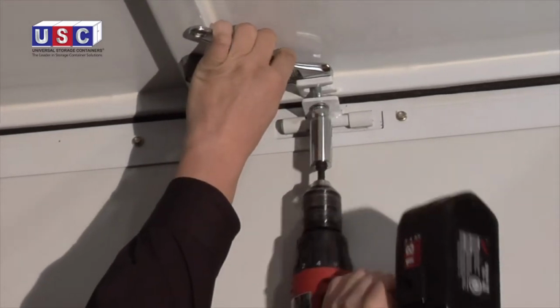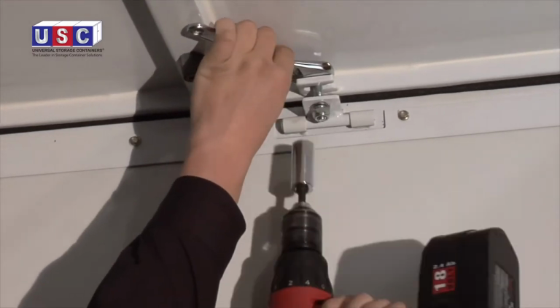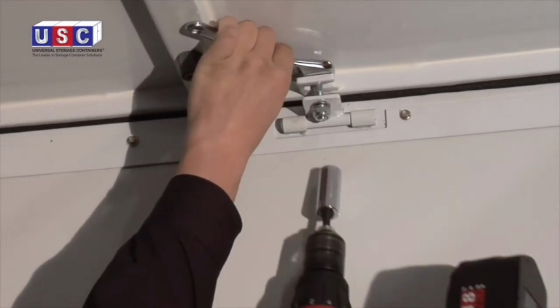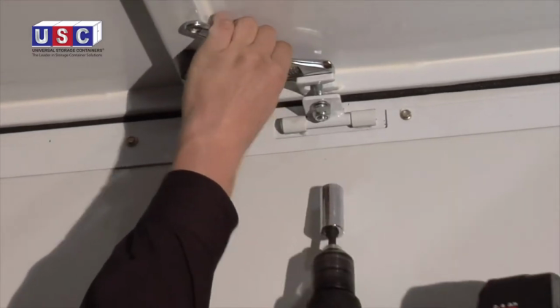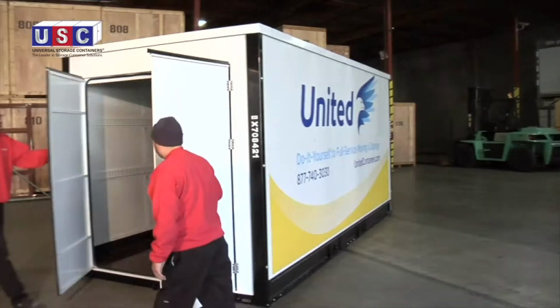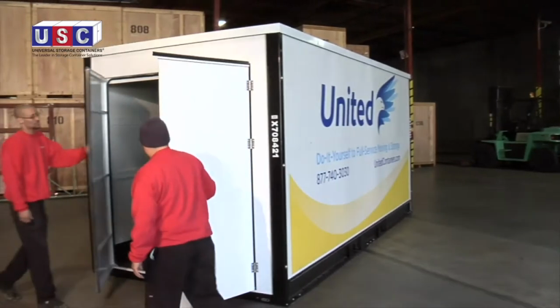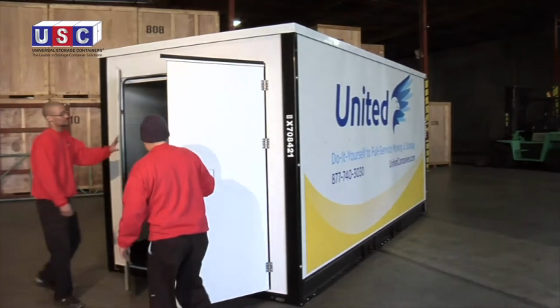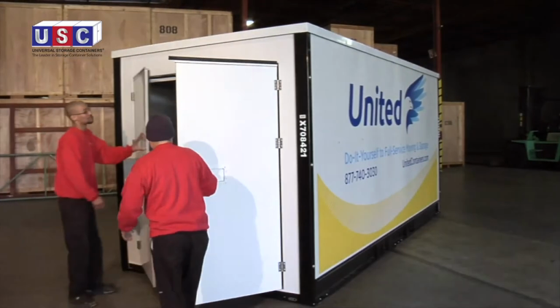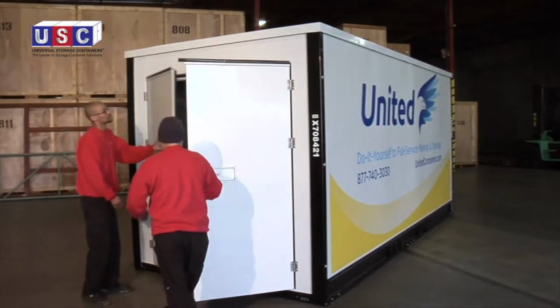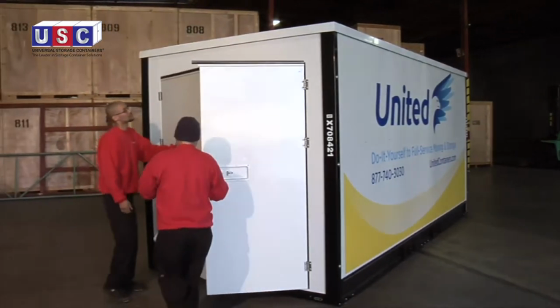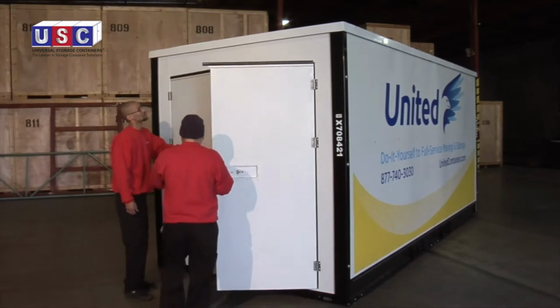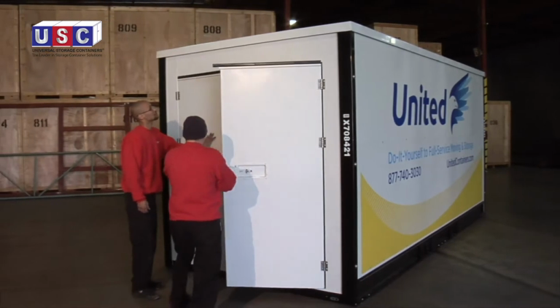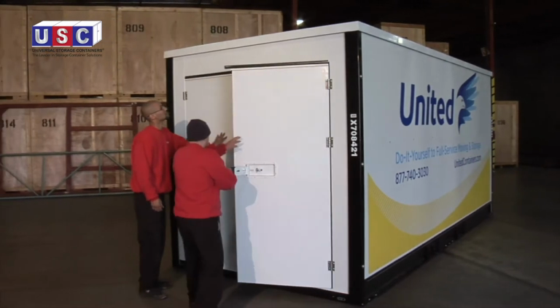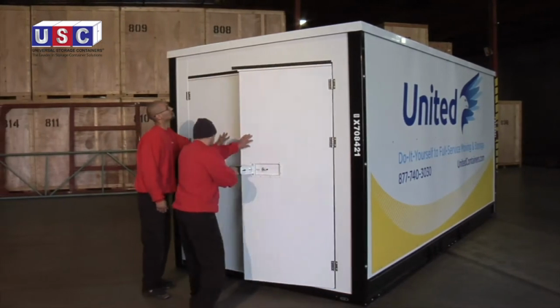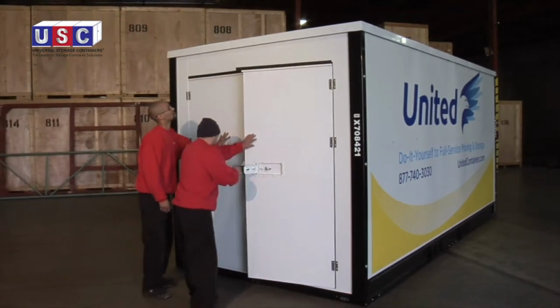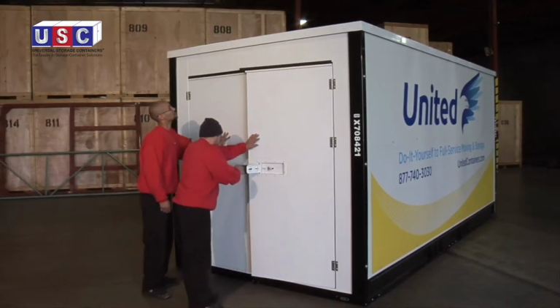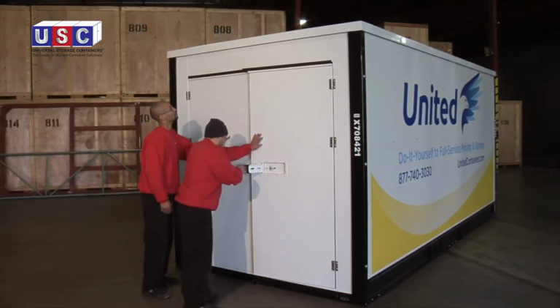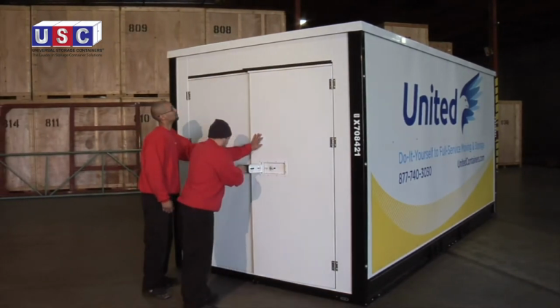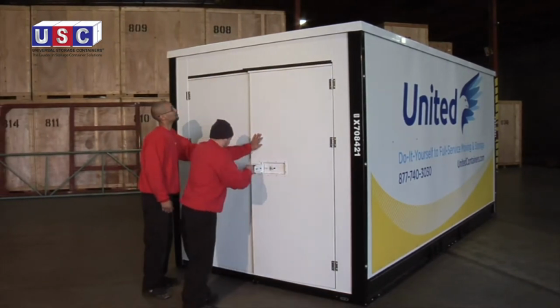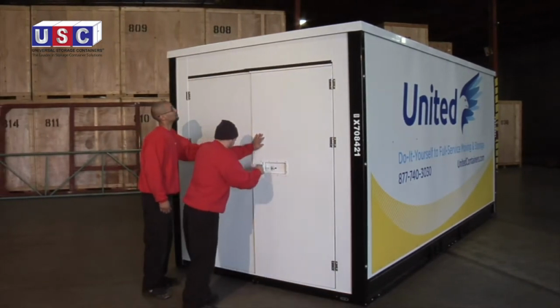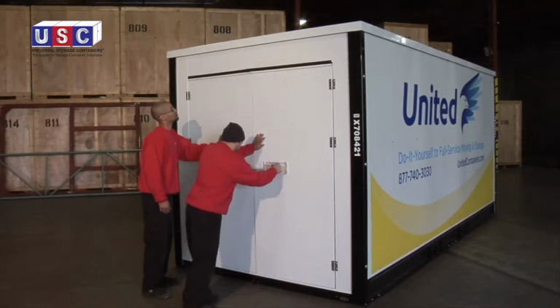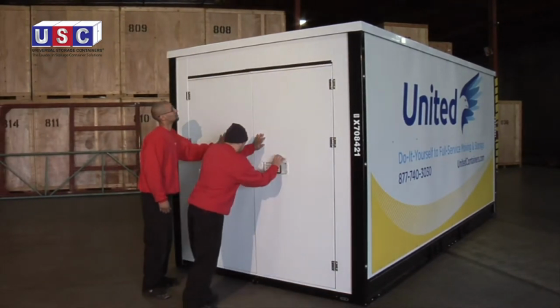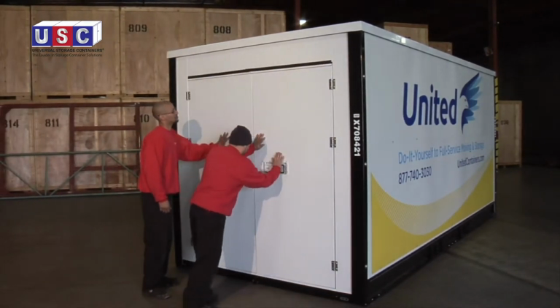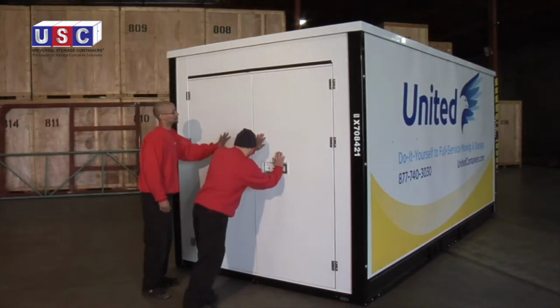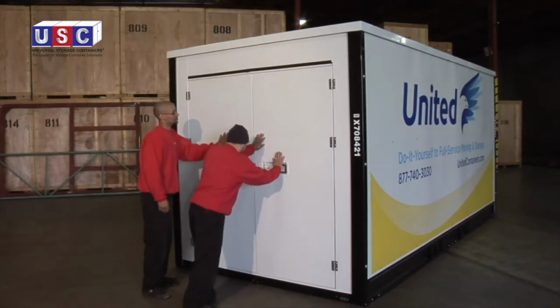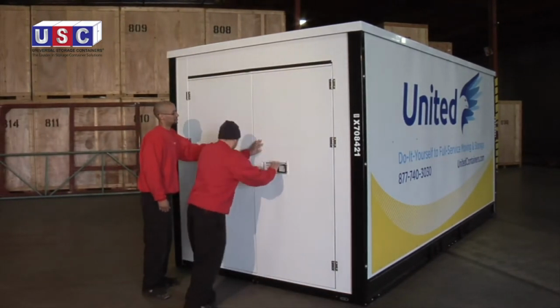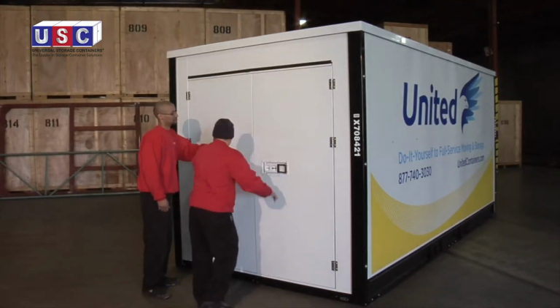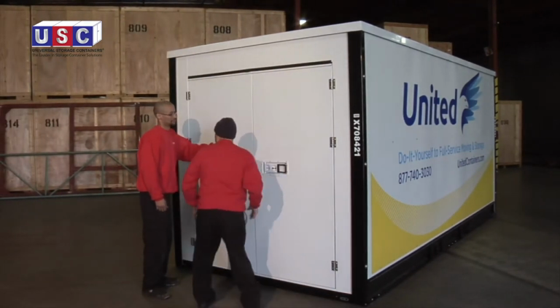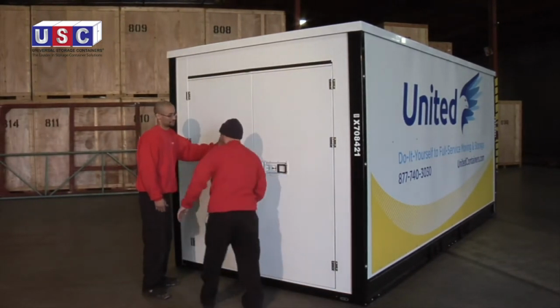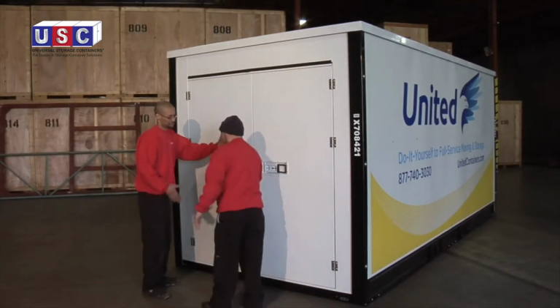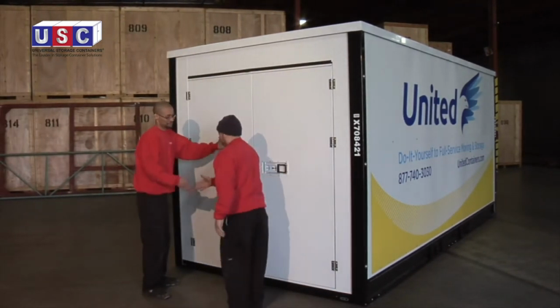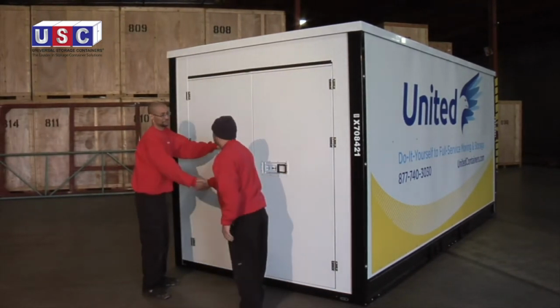After the roof is fastened on the Z-Box, the Z-Box is ready to use. Congratulations!